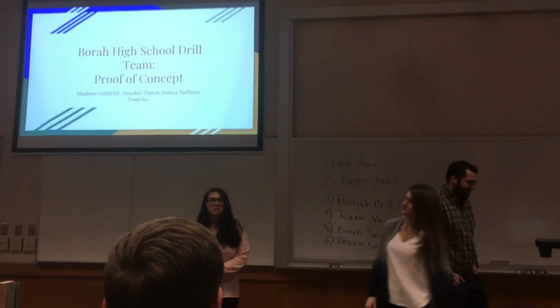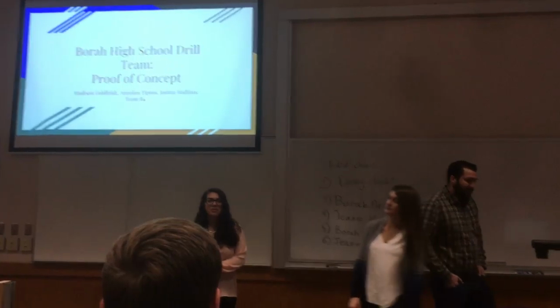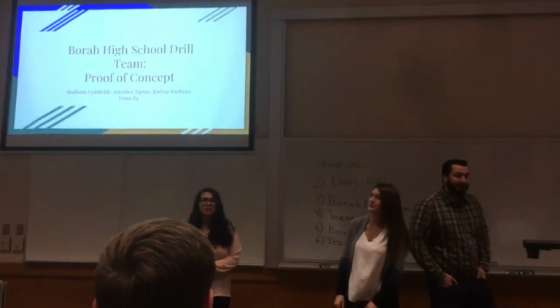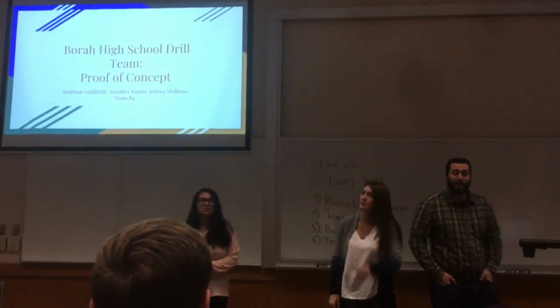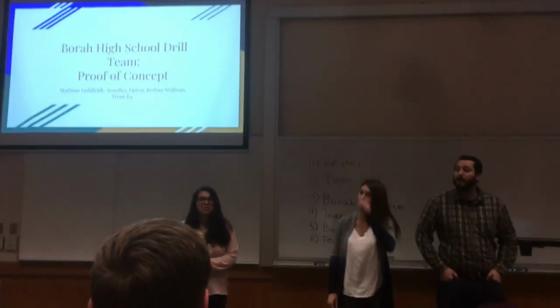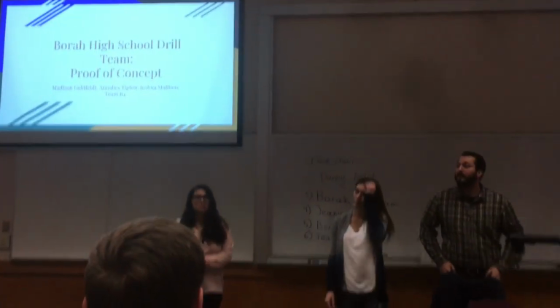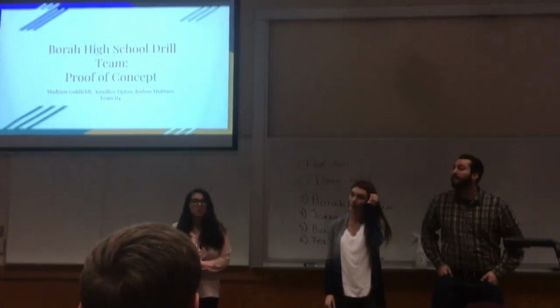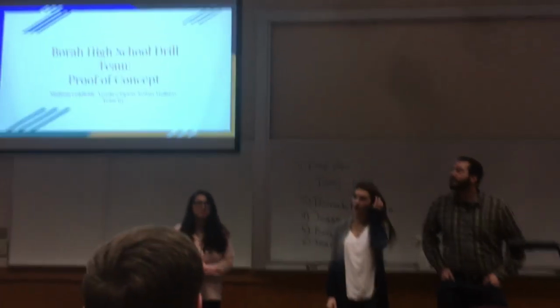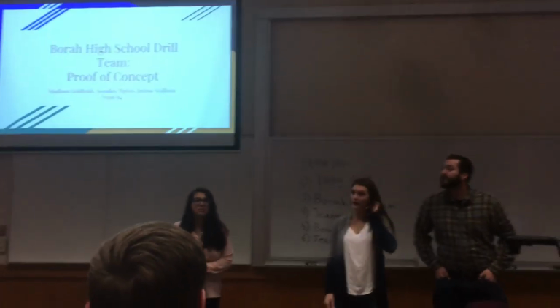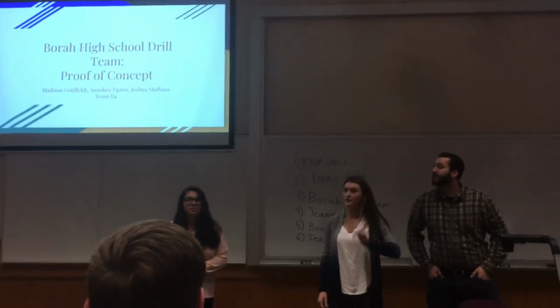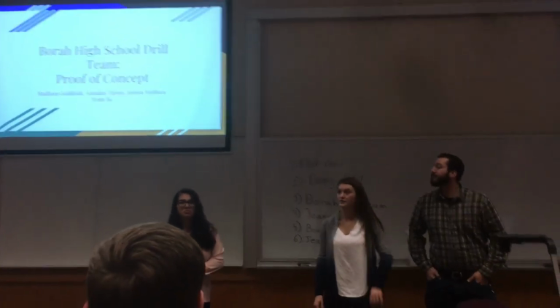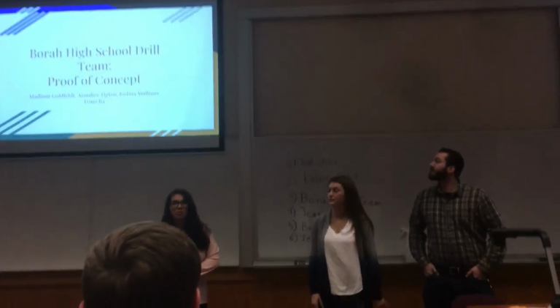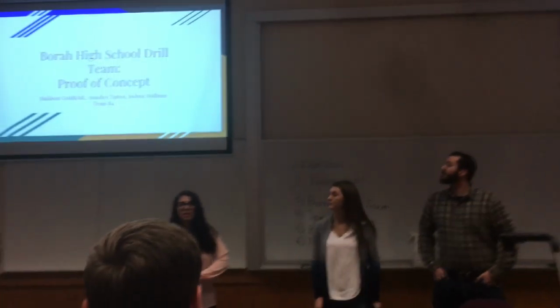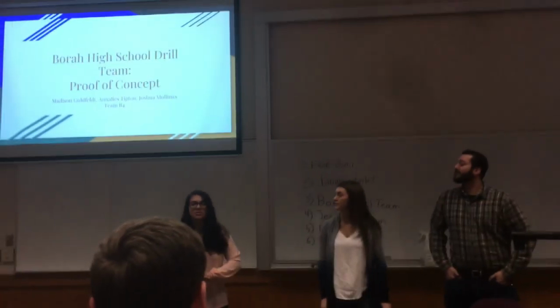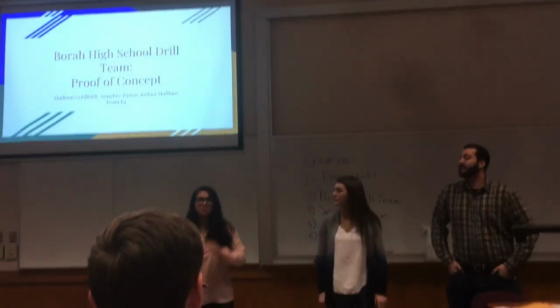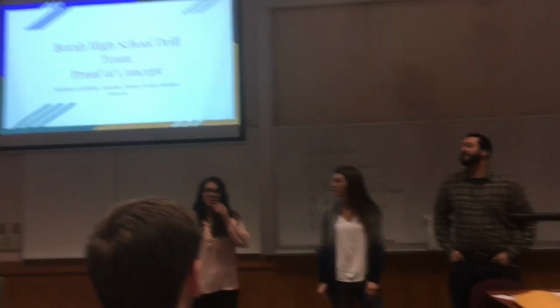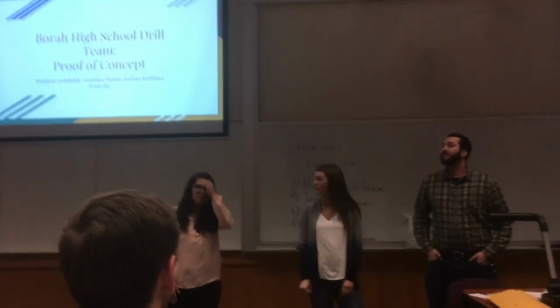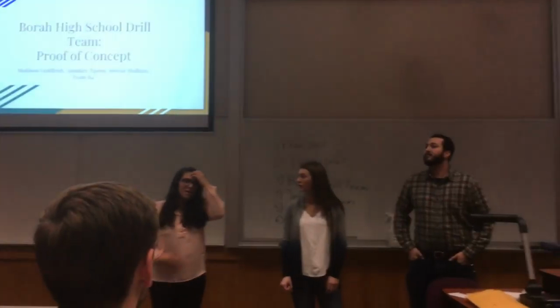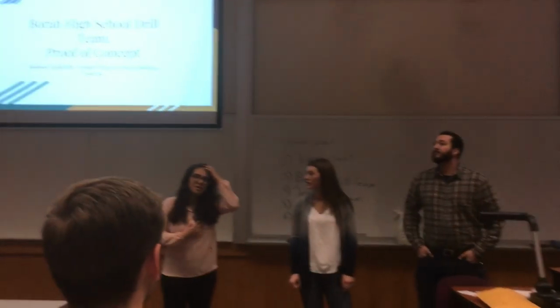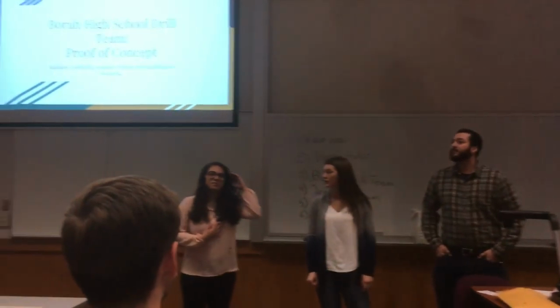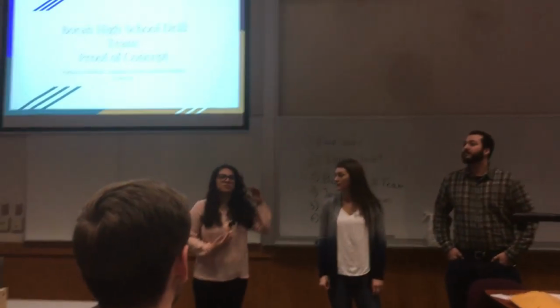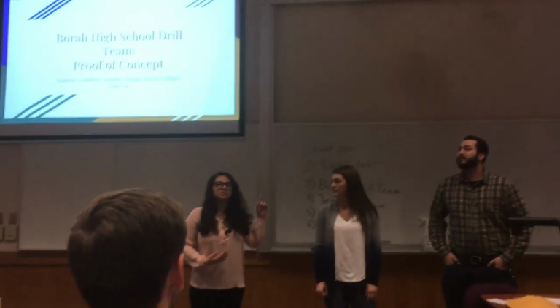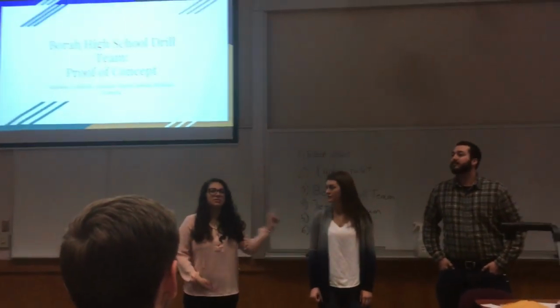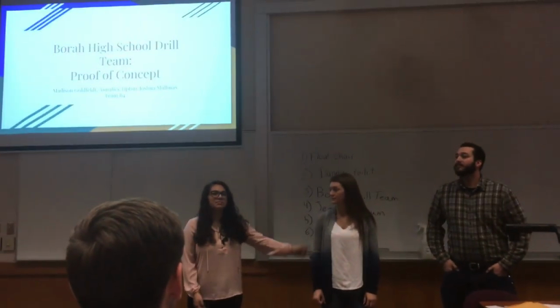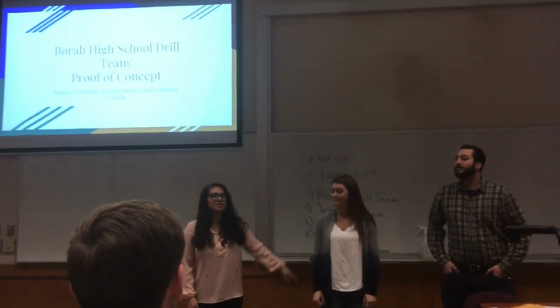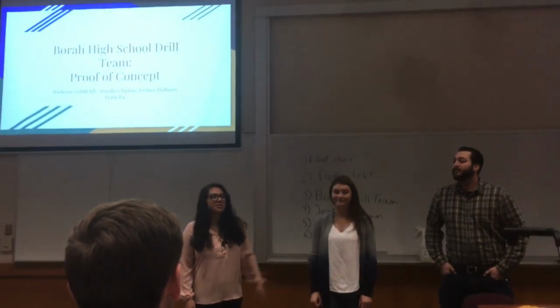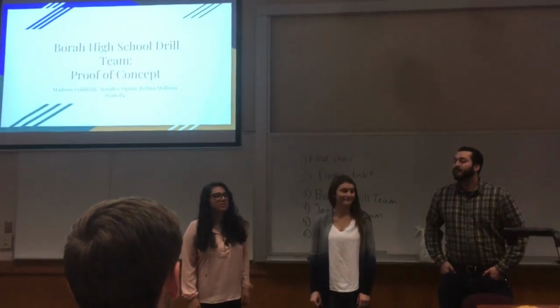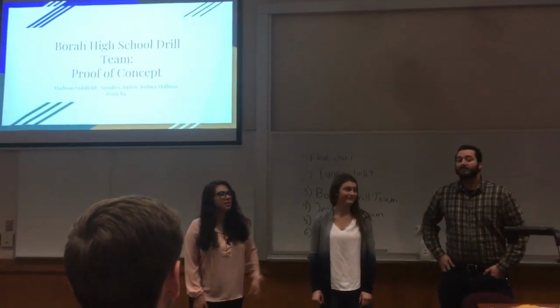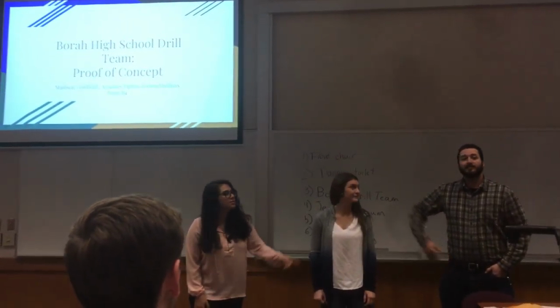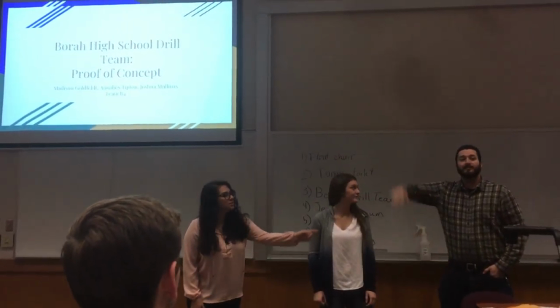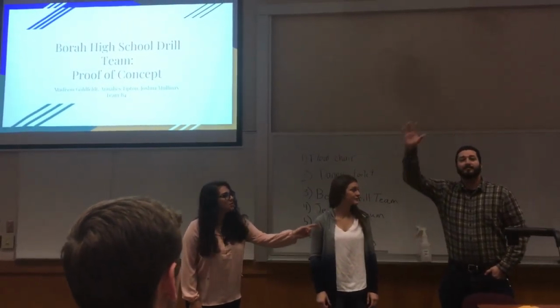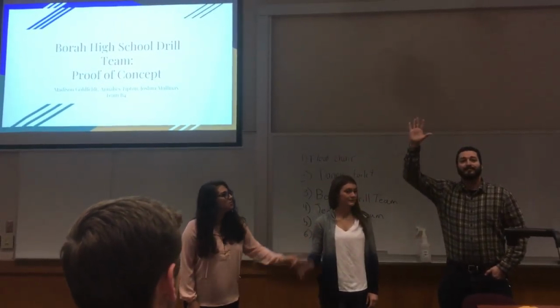We're doing the drill project for Borah High School. I'm Annalise, this is Madison, and that's Joshua.